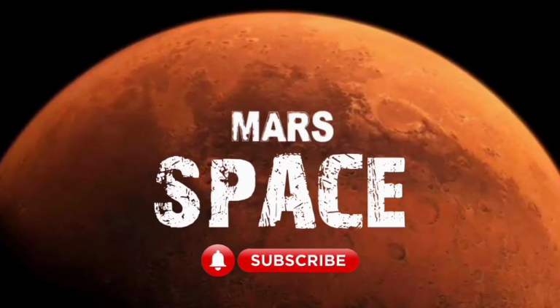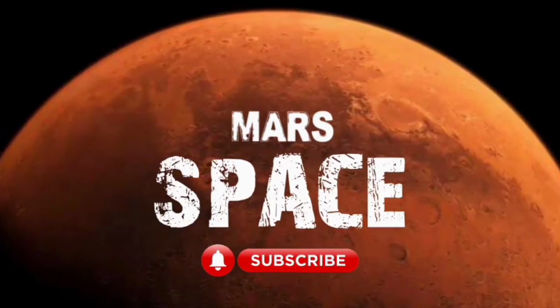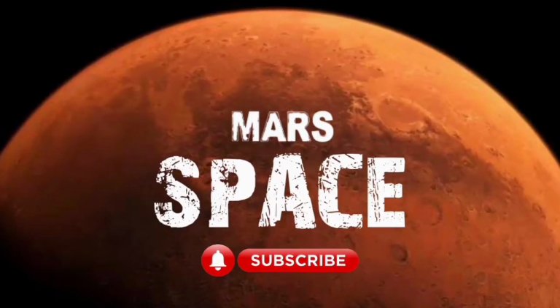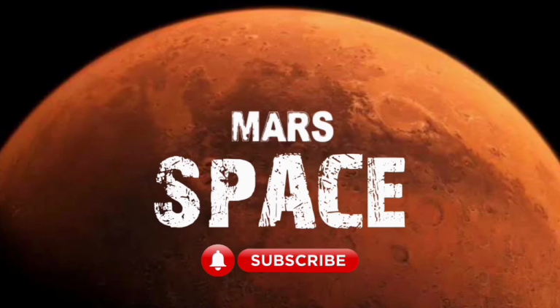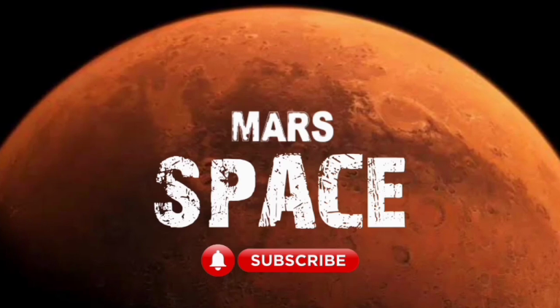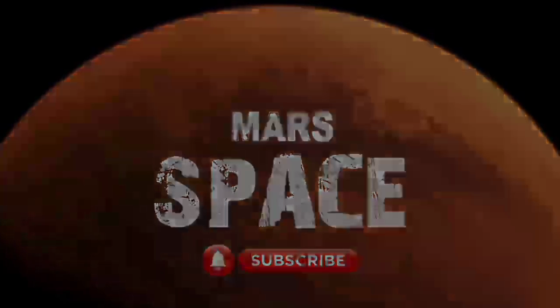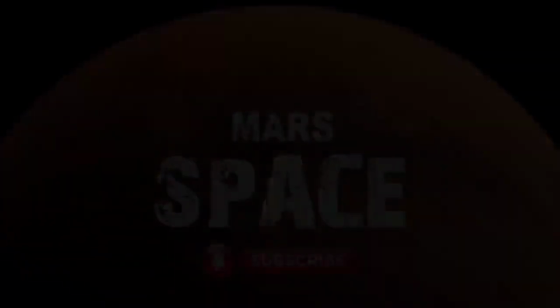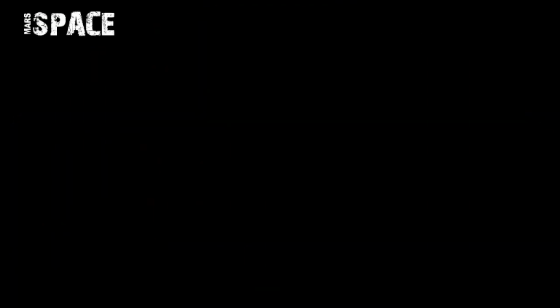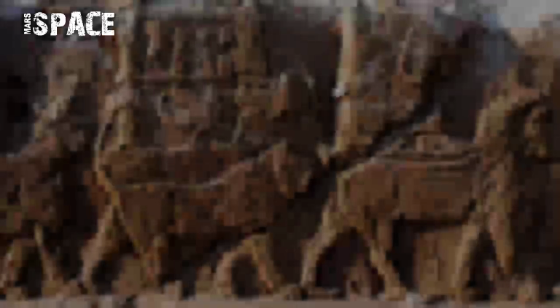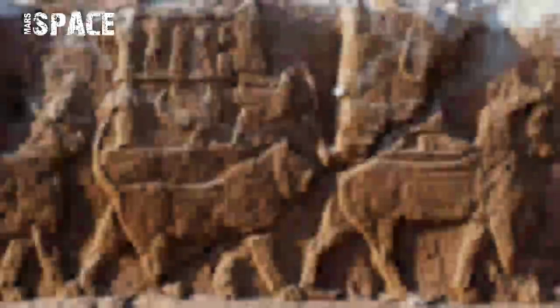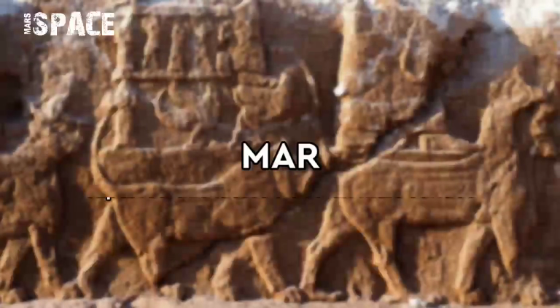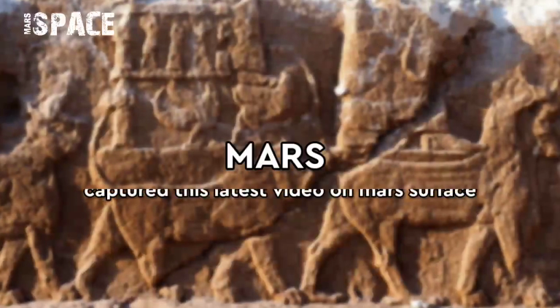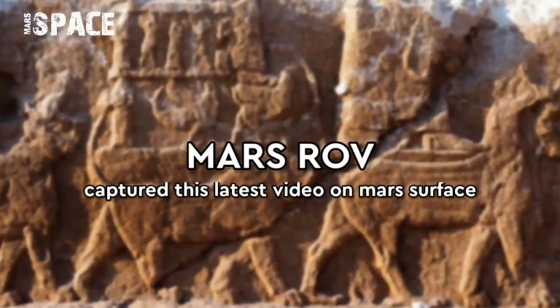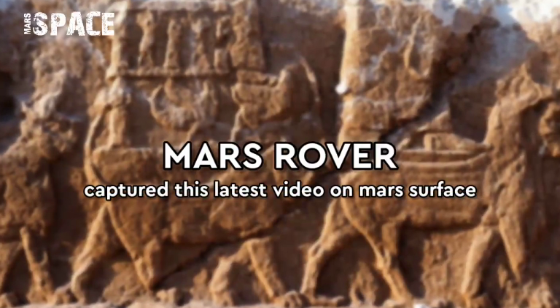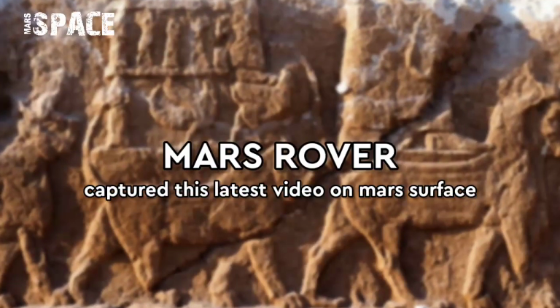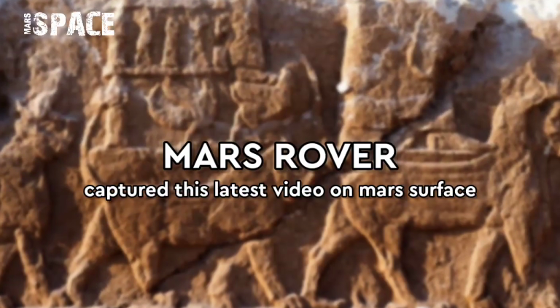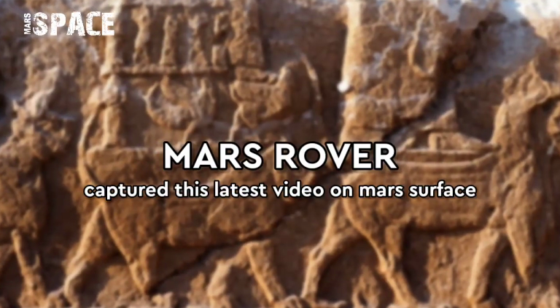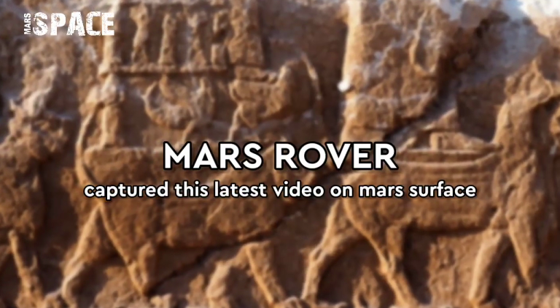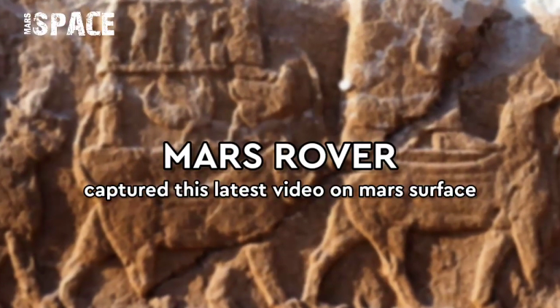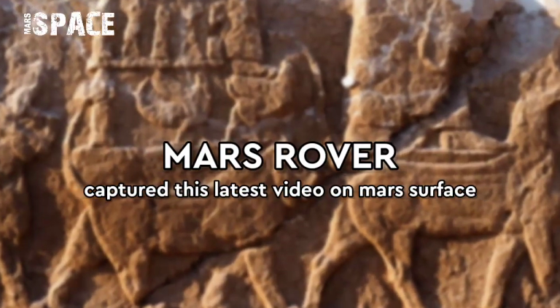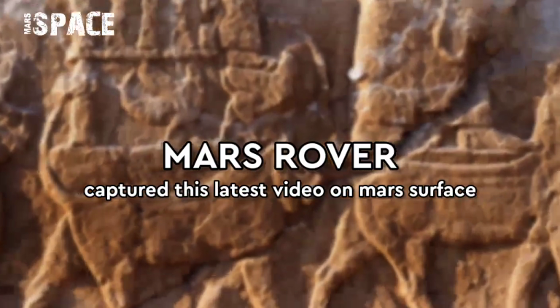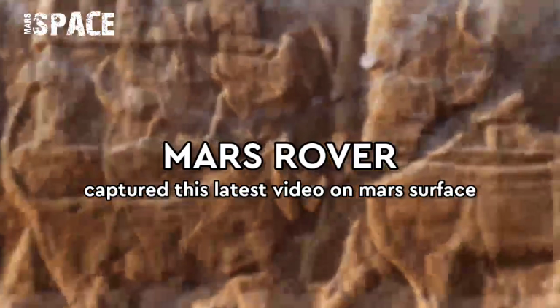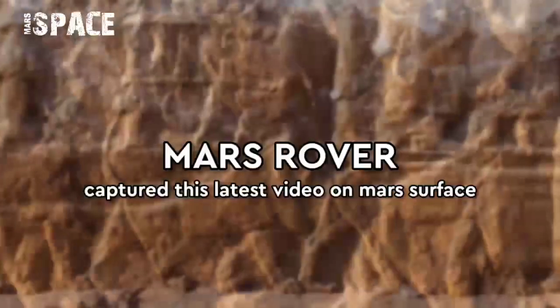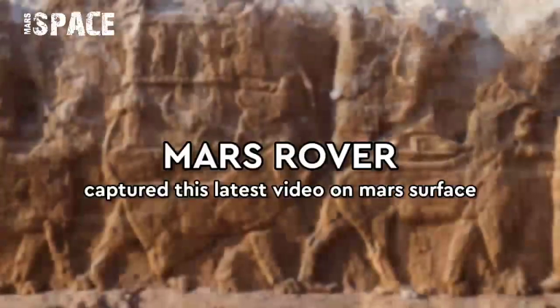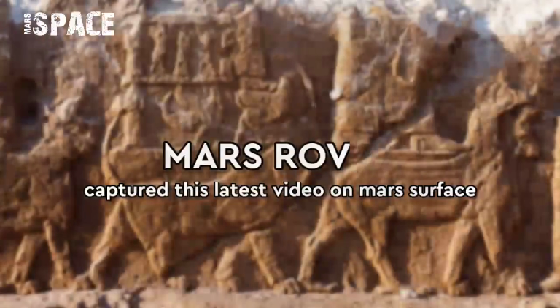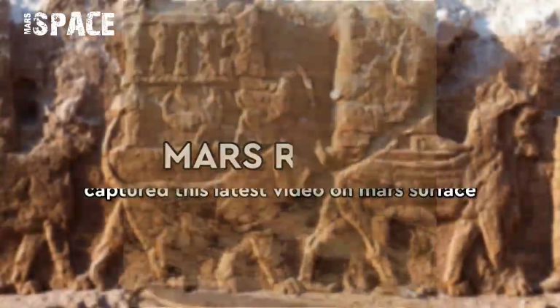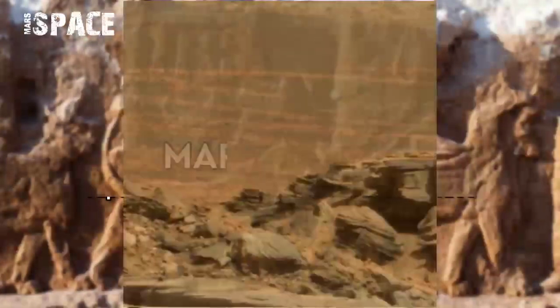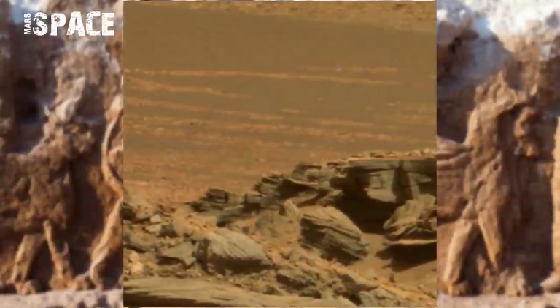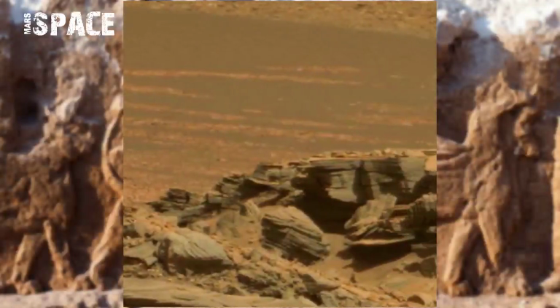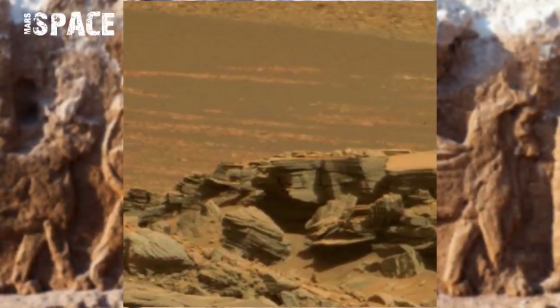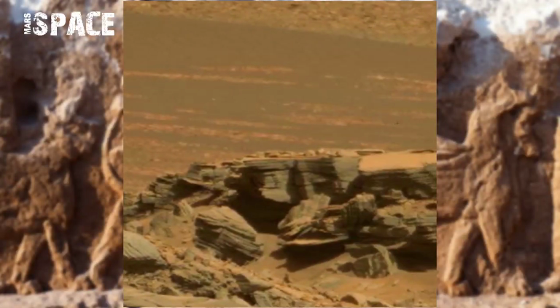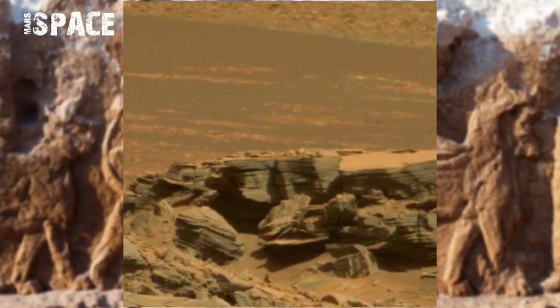Hello my dear friends, welcome back to our YouTube channel Mars Space. If you are new, hit the like button with thumbs up and please watch the full video and subscribe to my channel.